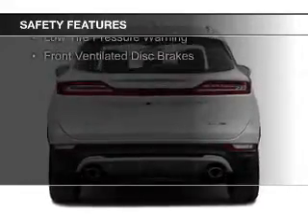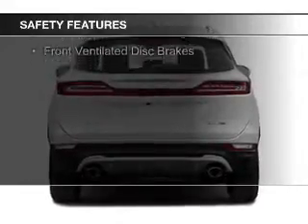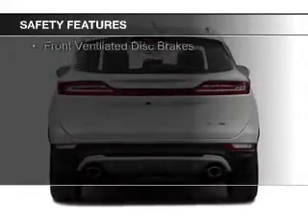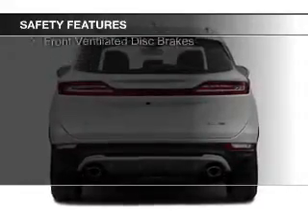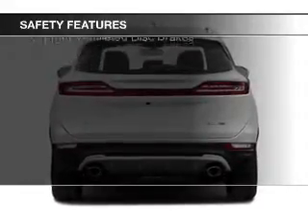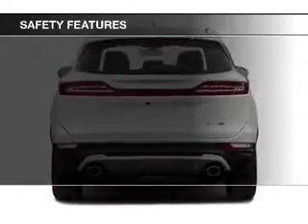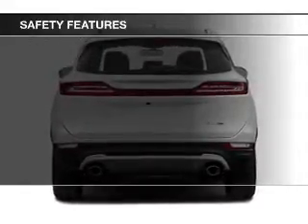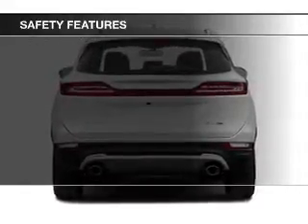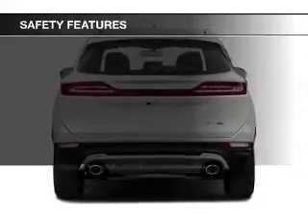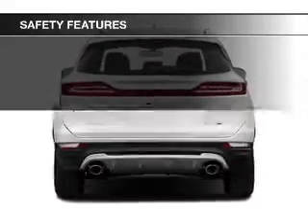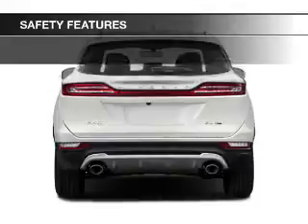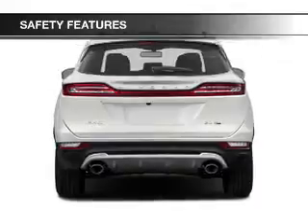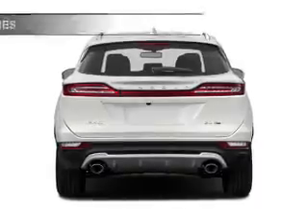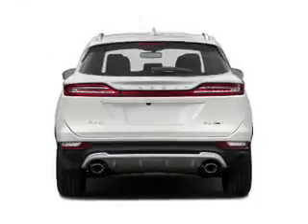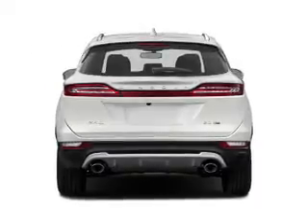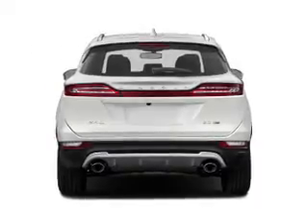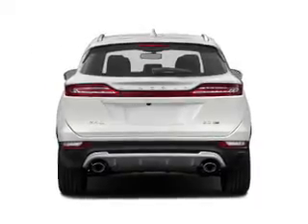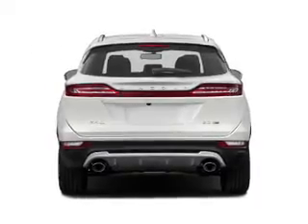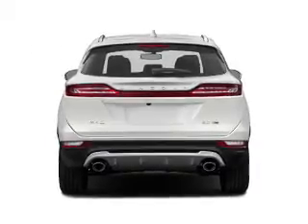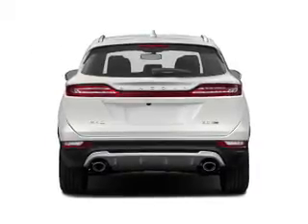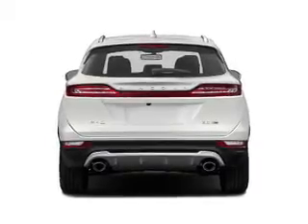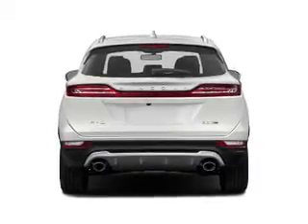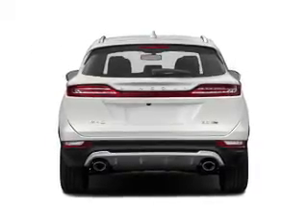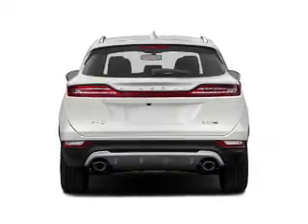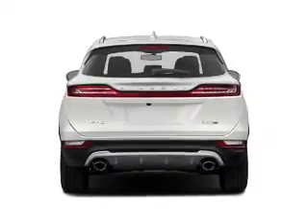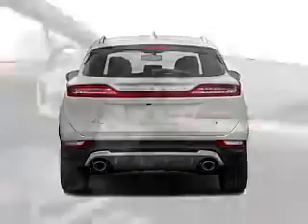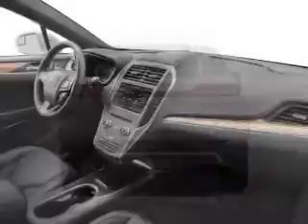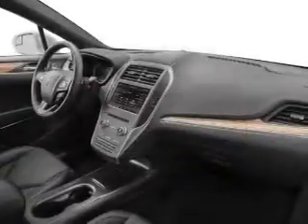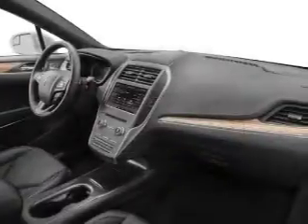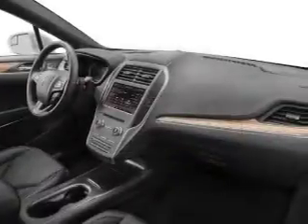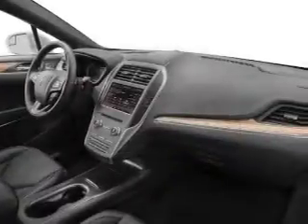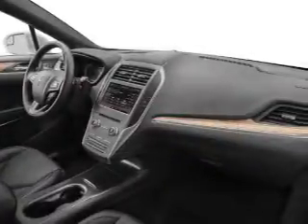Additional safety features include stability control, a passenger airbag, low tire pressure warning, and front ventilated disc brakes.